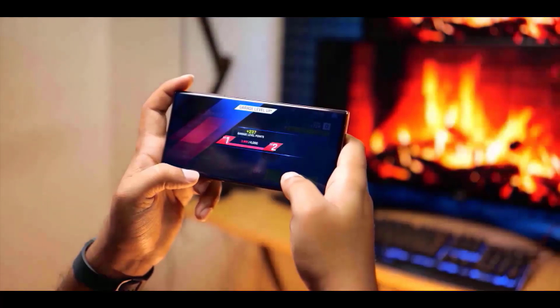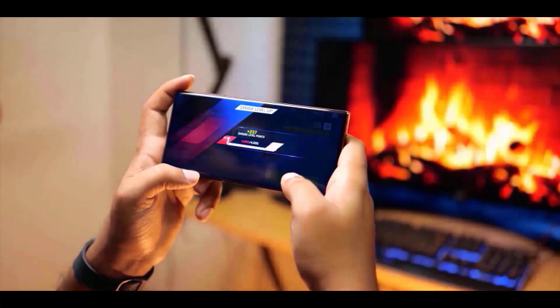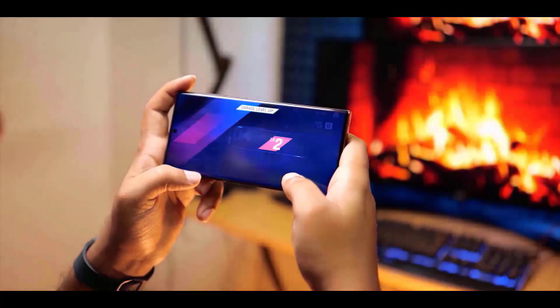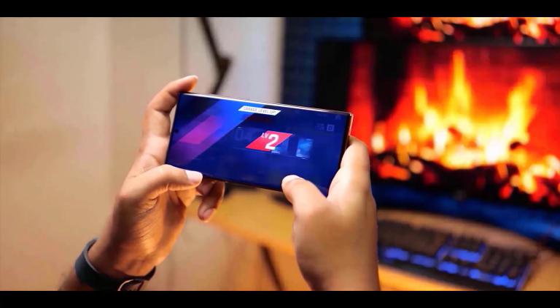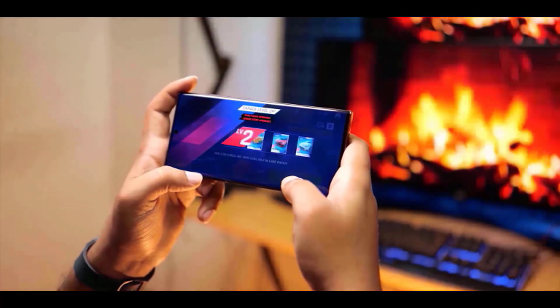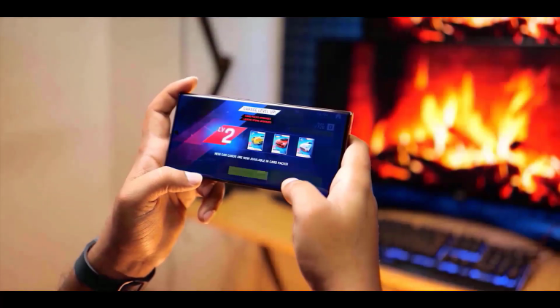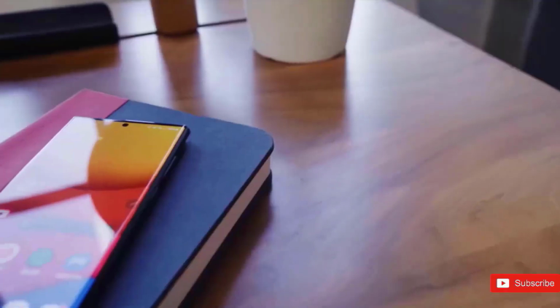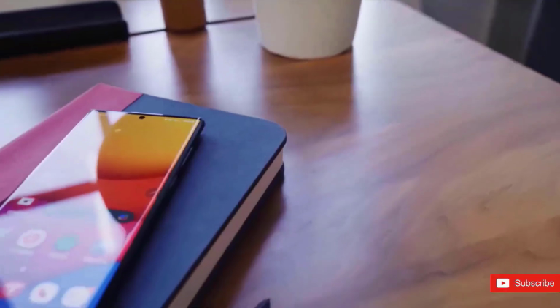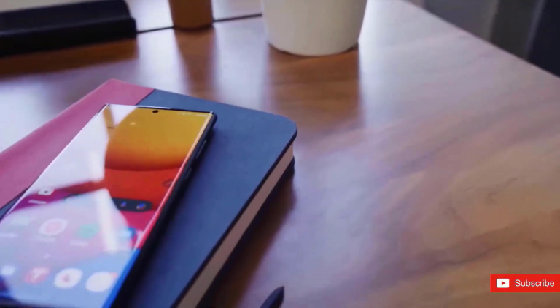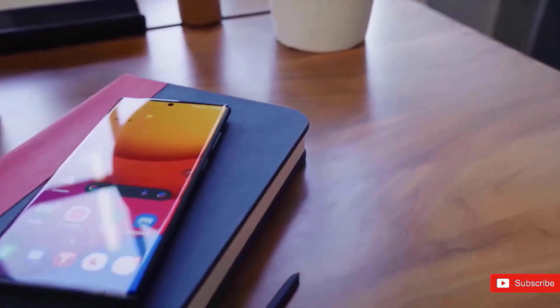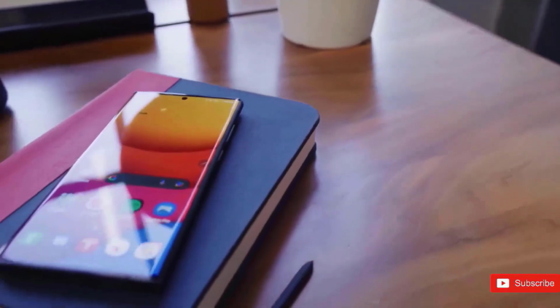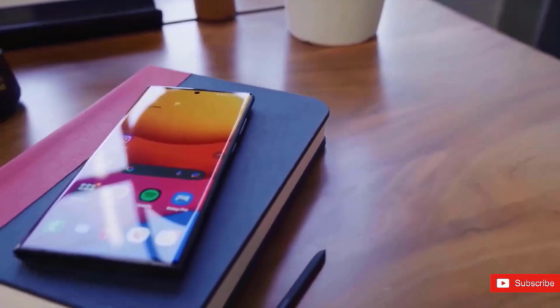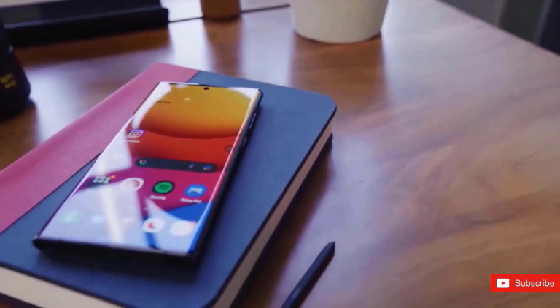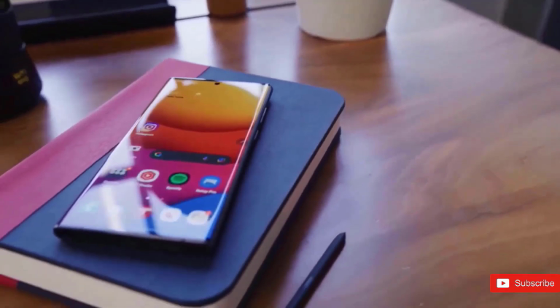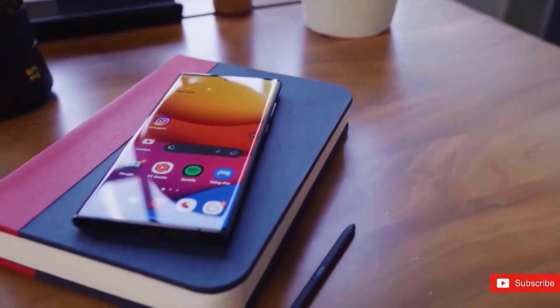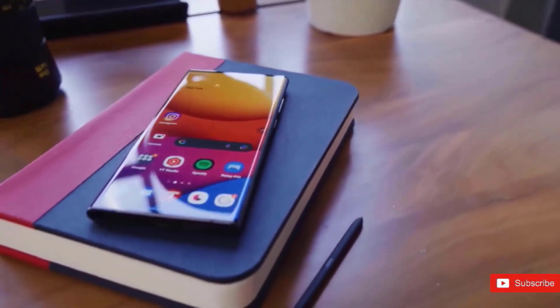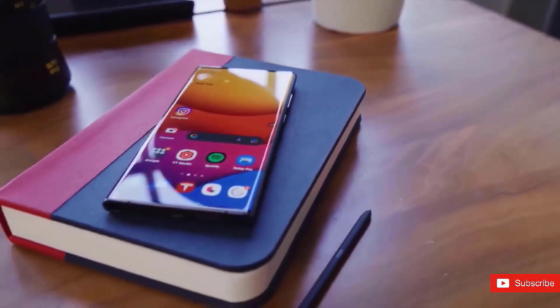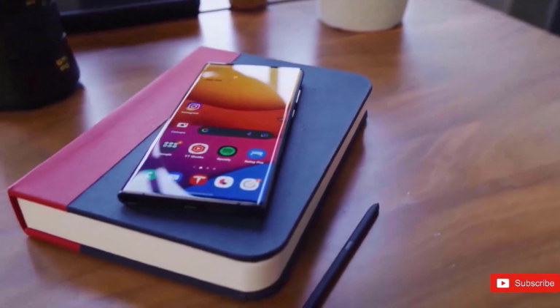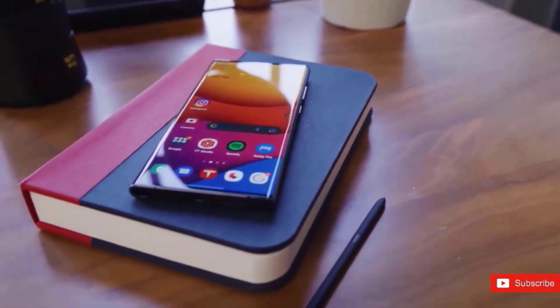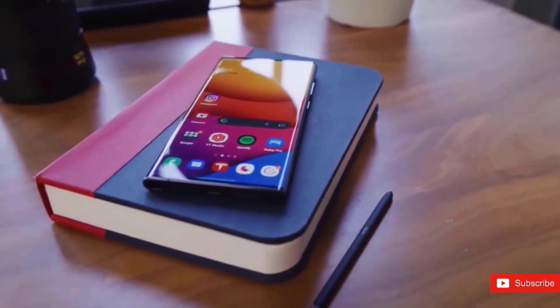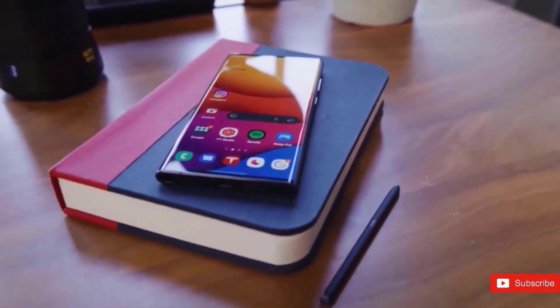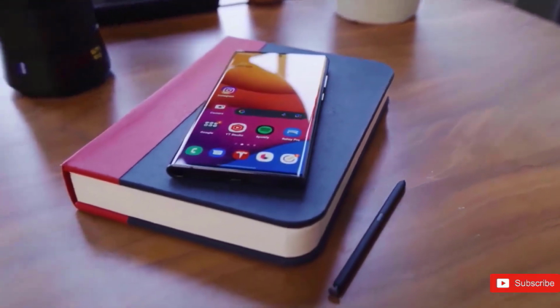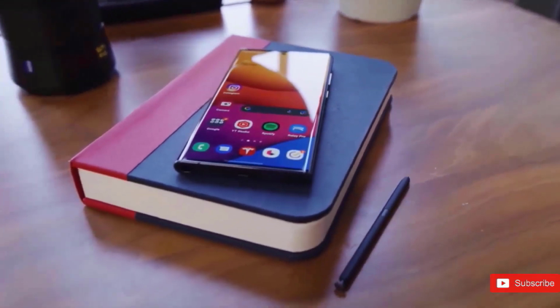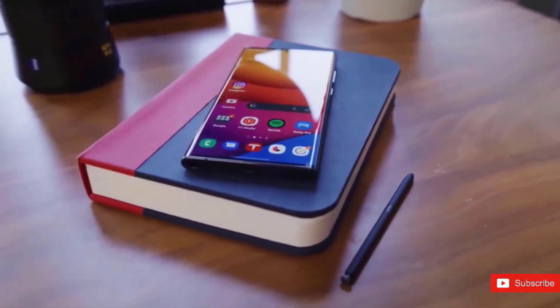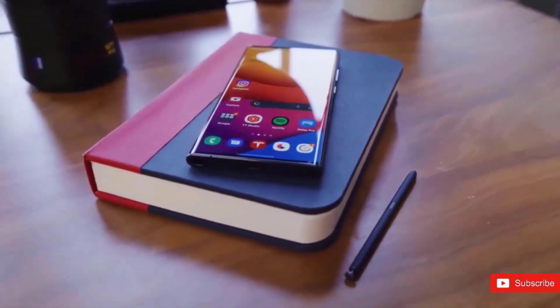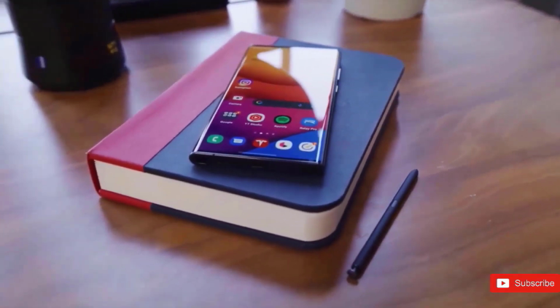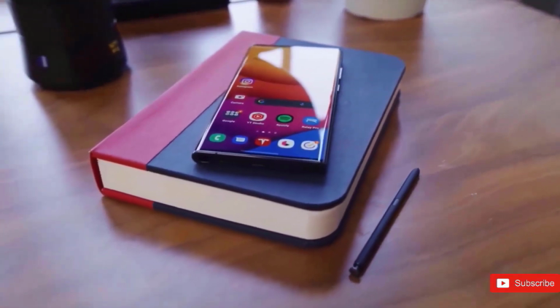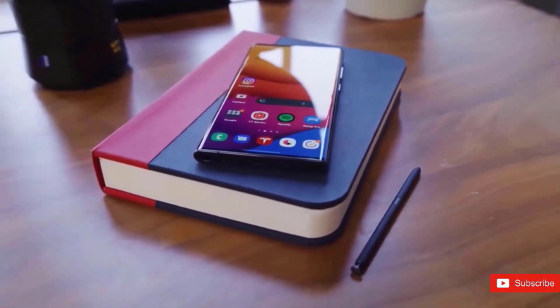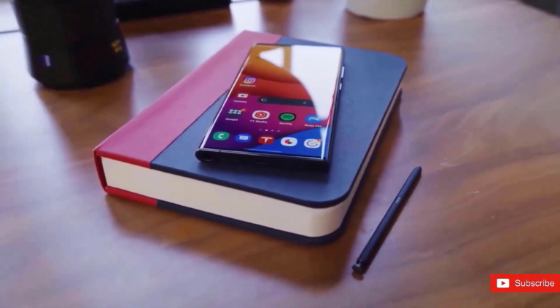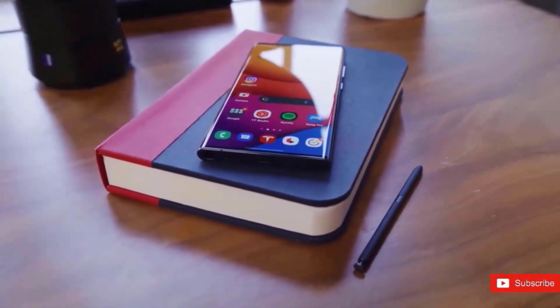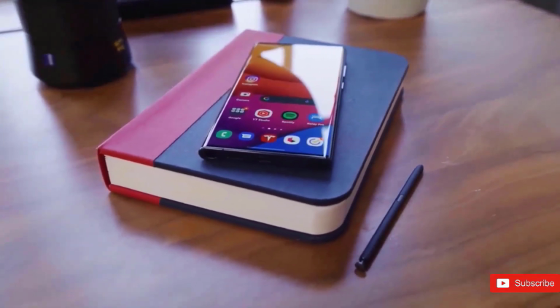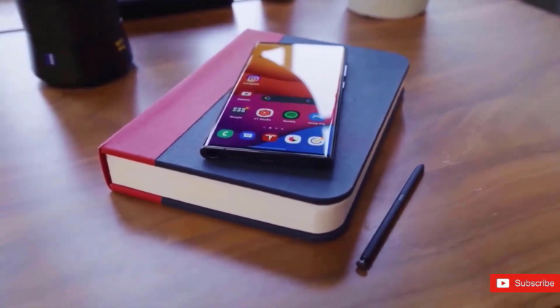Consider subscribing to the channel to stay updated with all the latest news regarding the Galaxy S23 series.